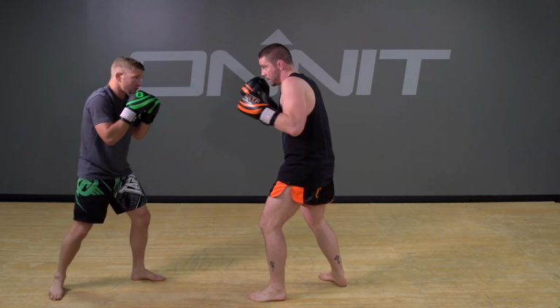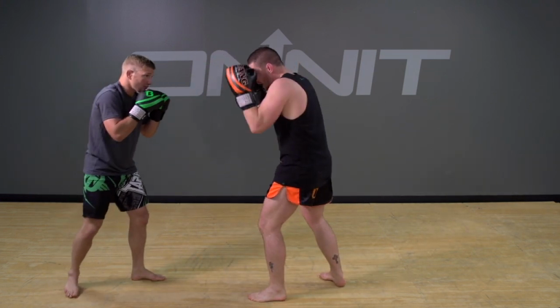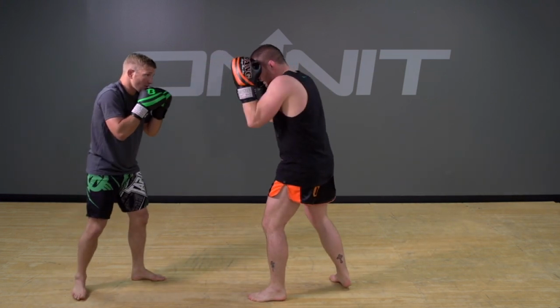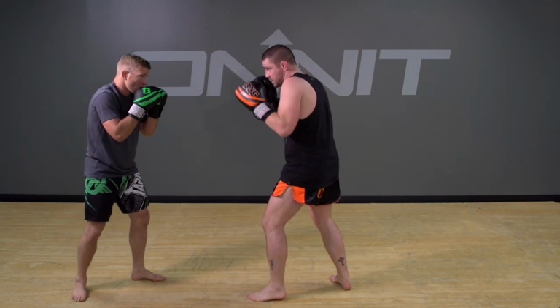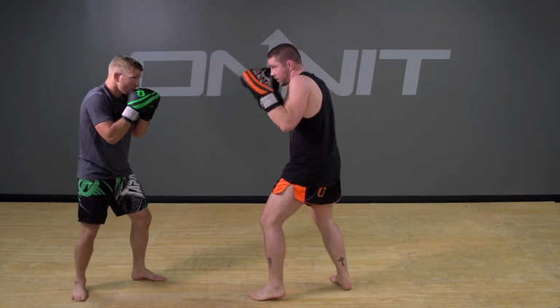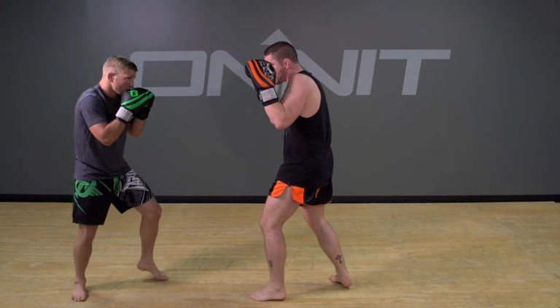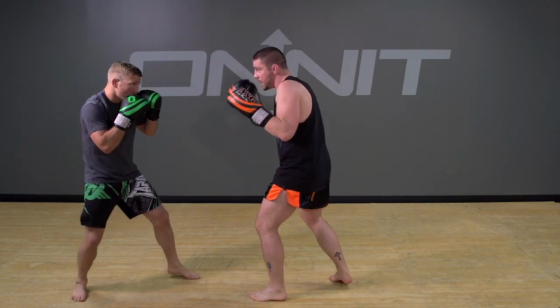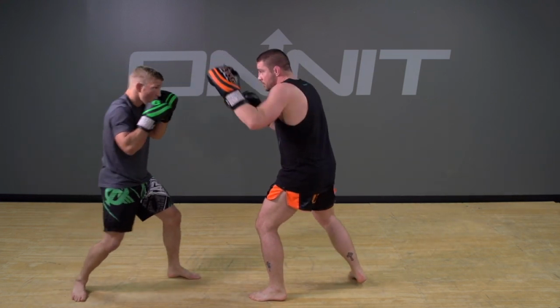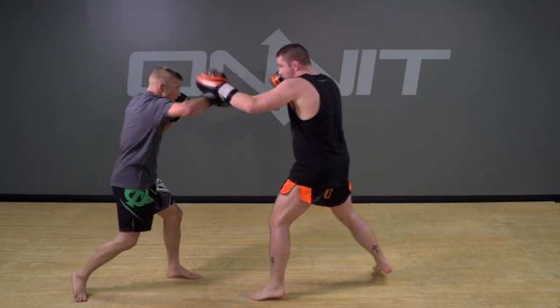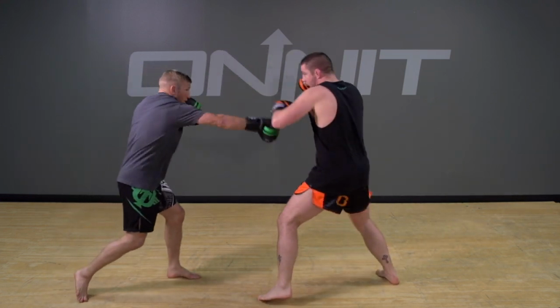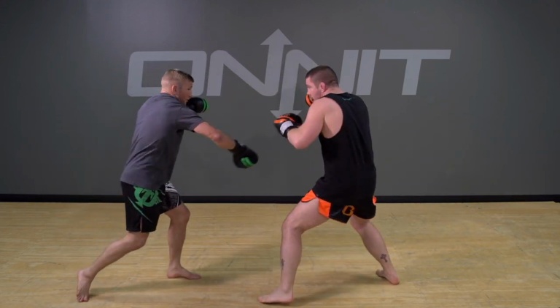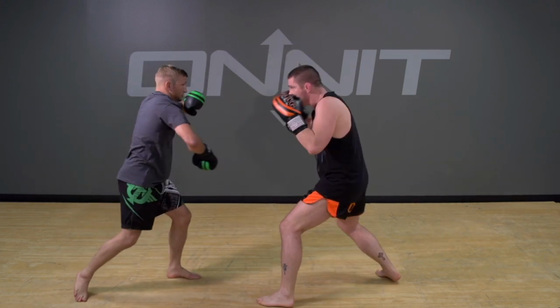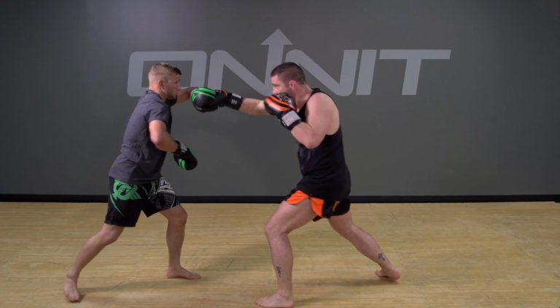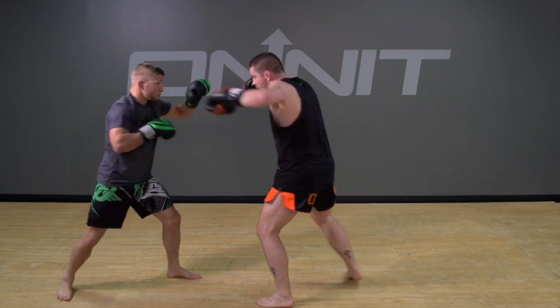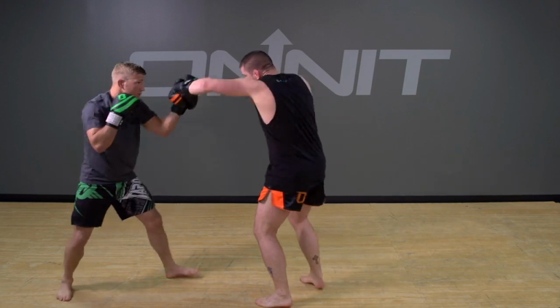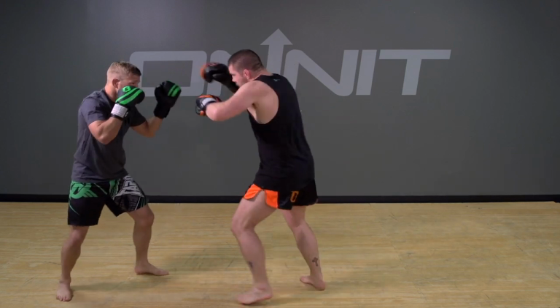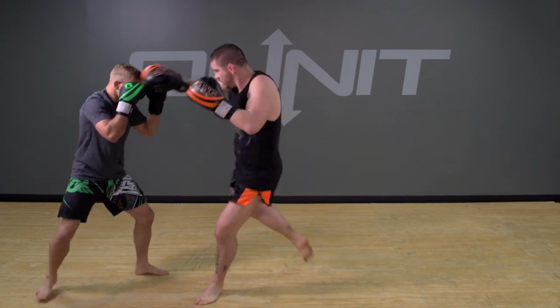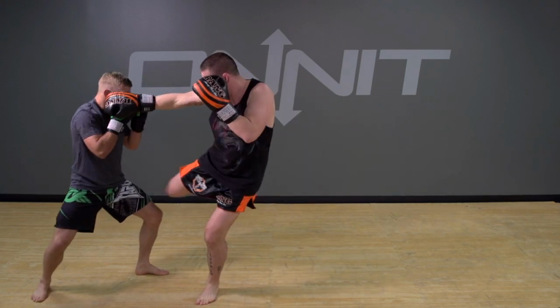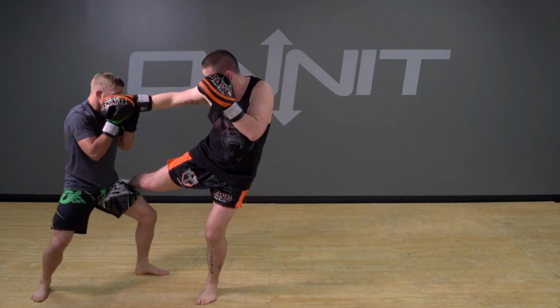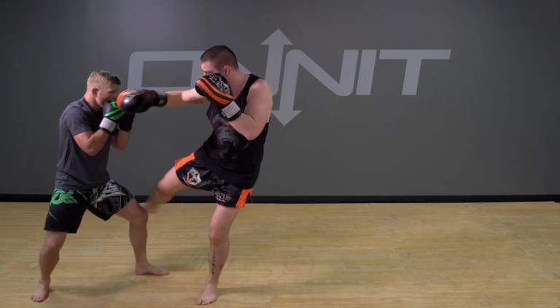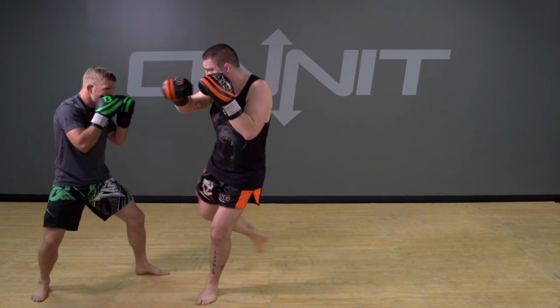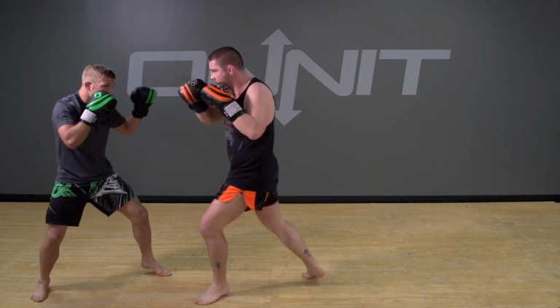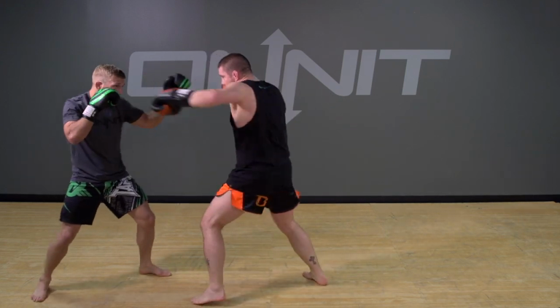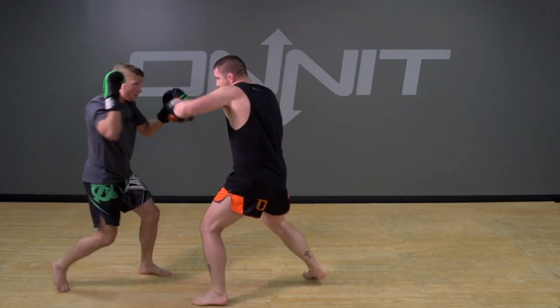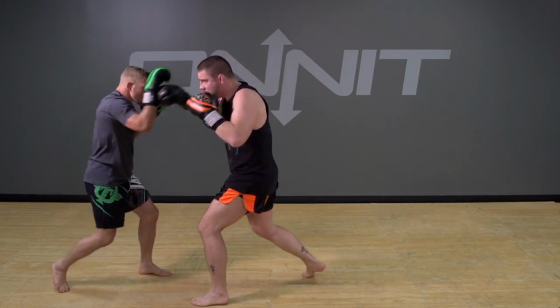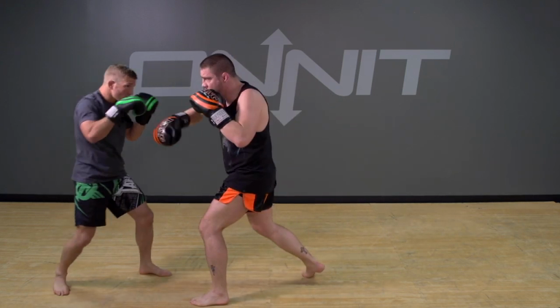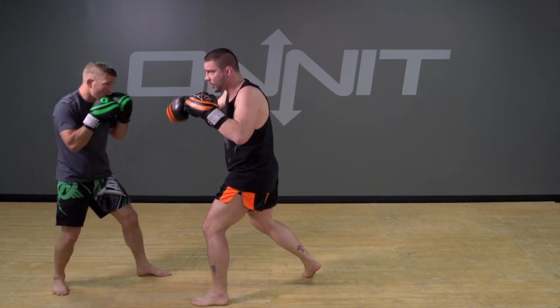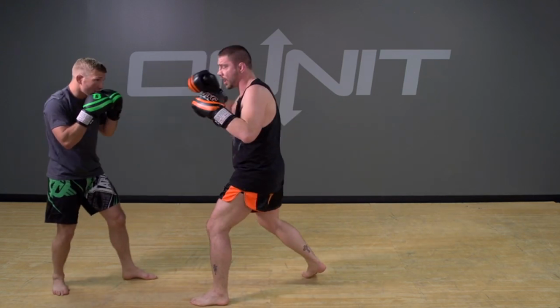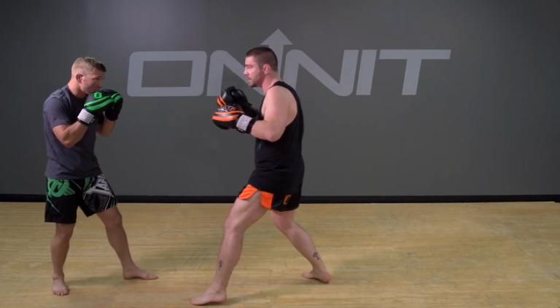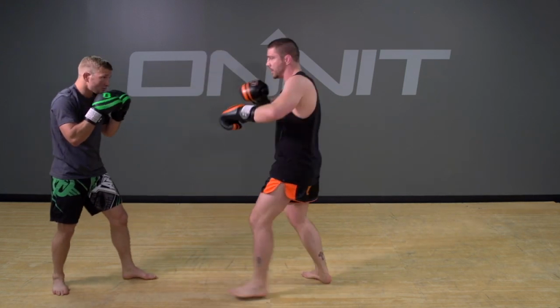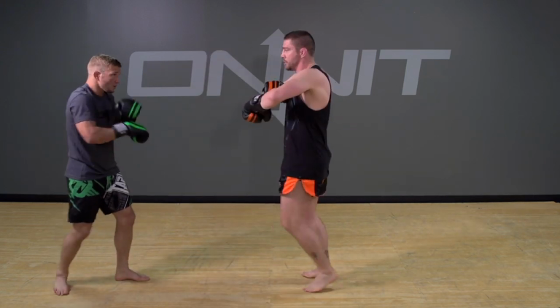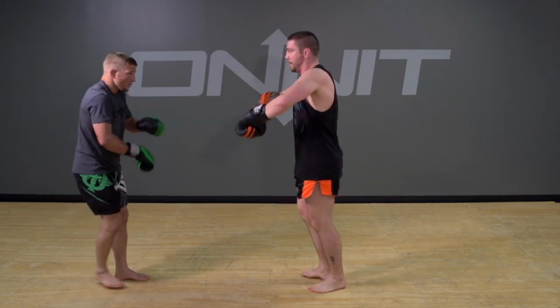One more time — he throws the cross, drop back, cross, hook, low kick, then turn back with the hook cross. Thank you, sir.